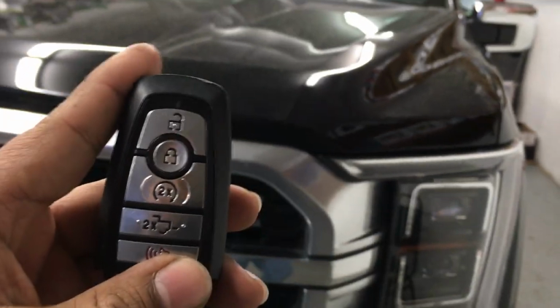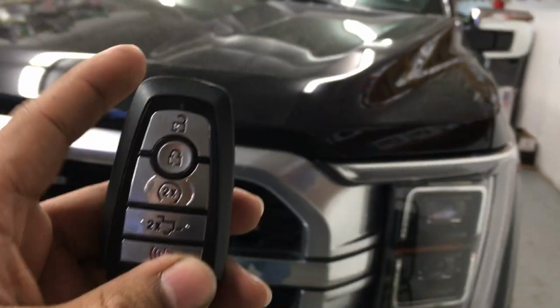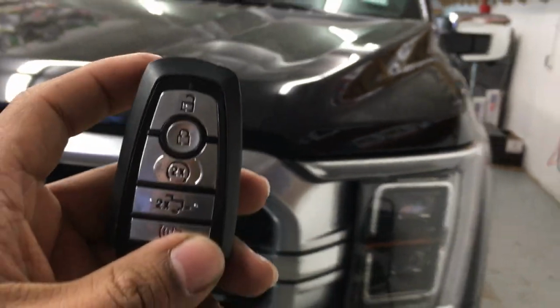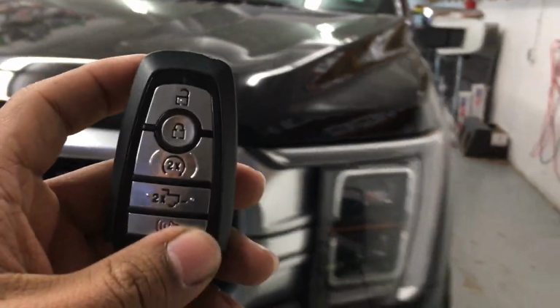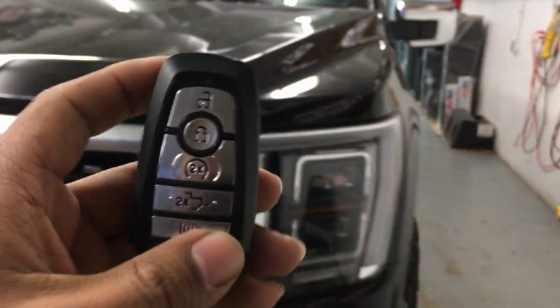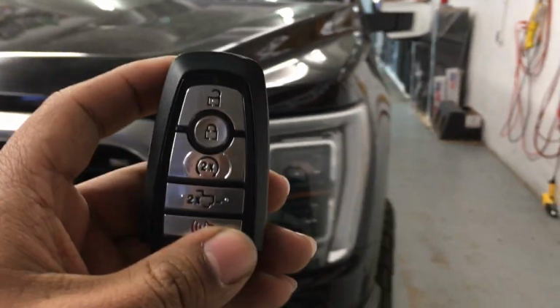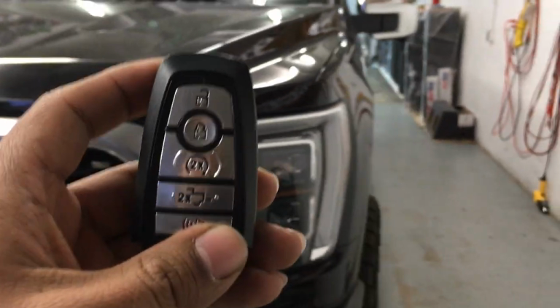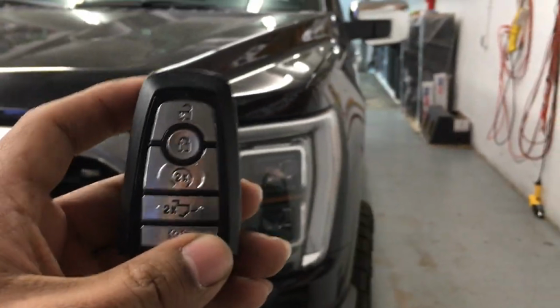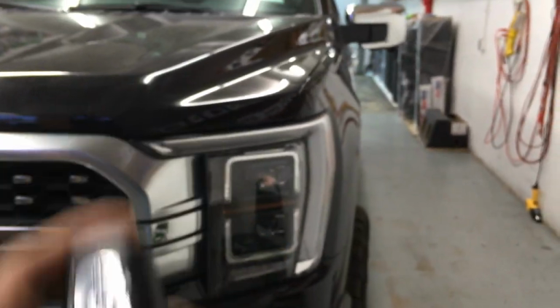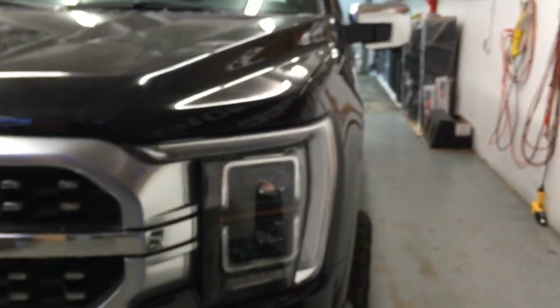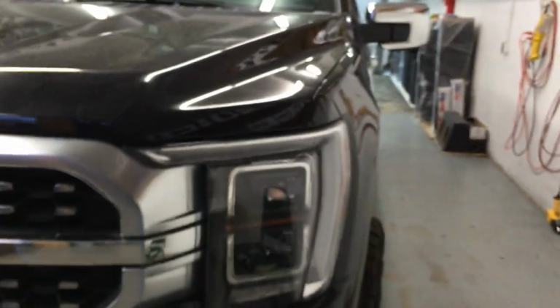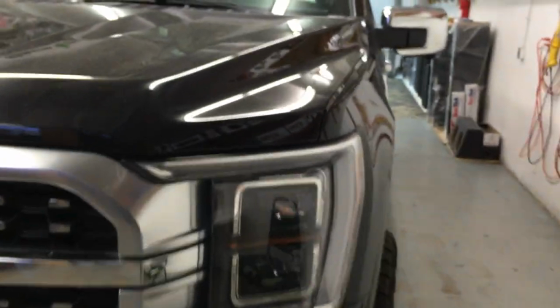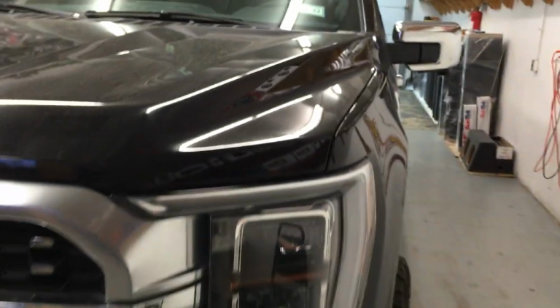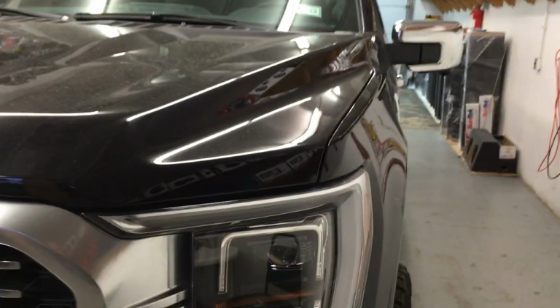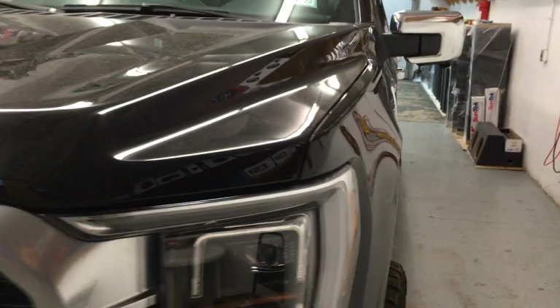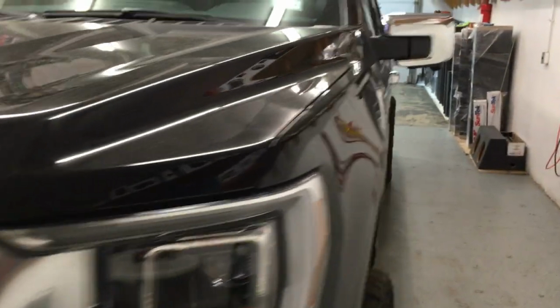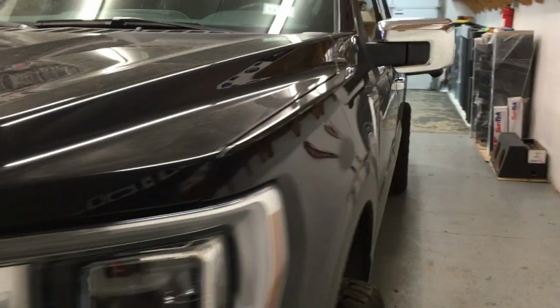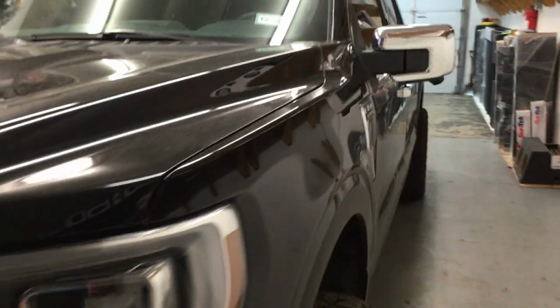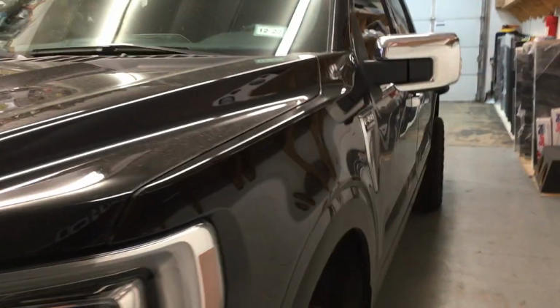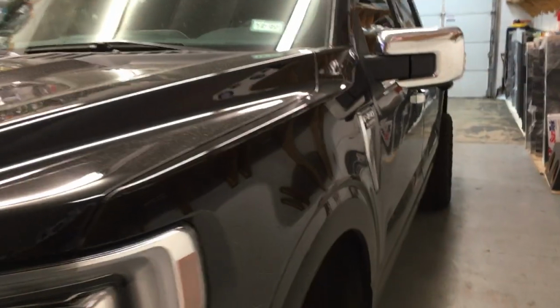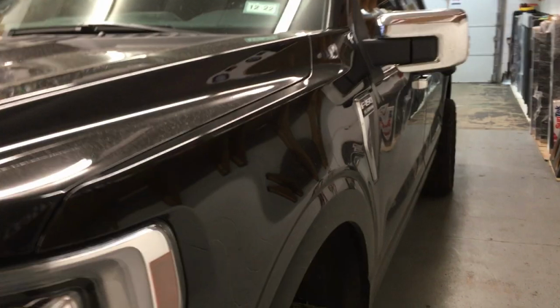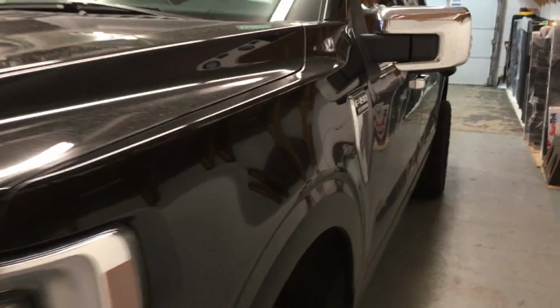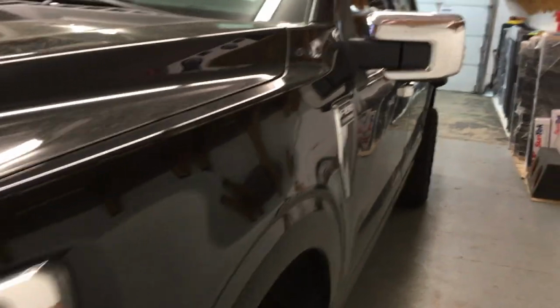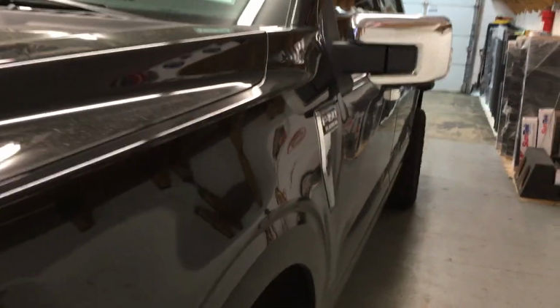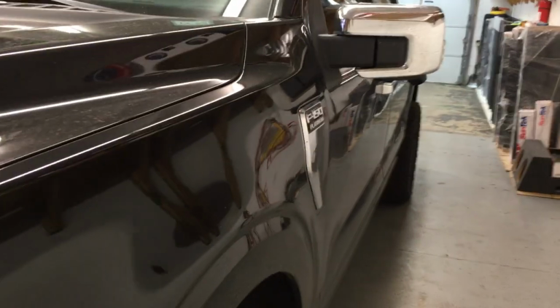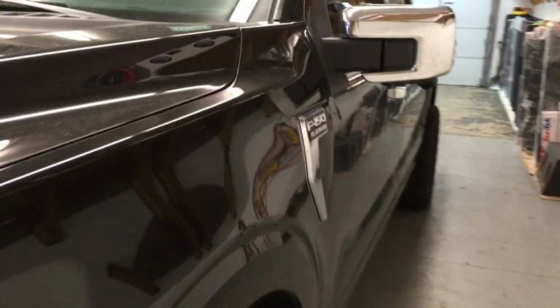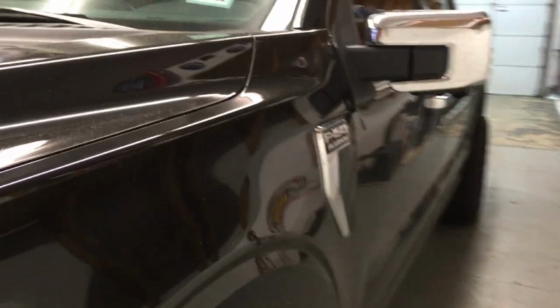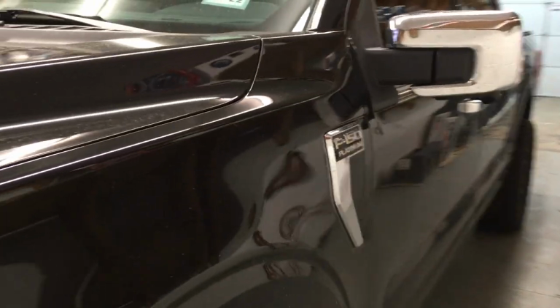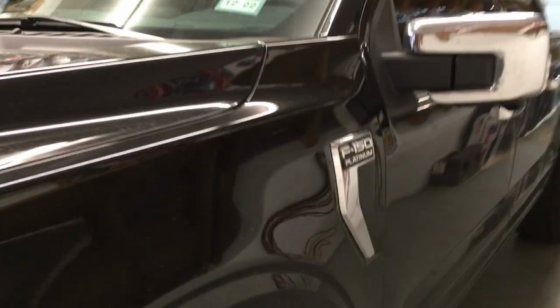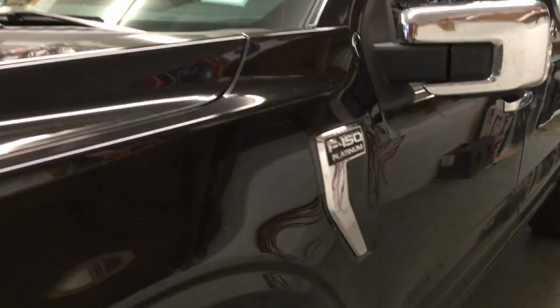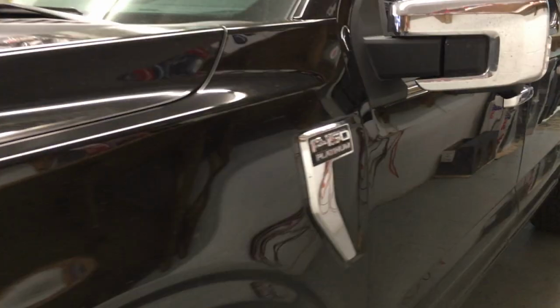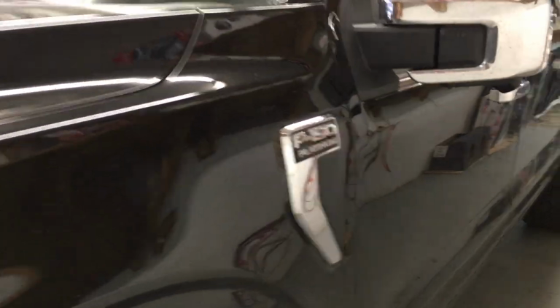Esta es una 2021 Ford F-150. Le agregamos una alarma al control original.